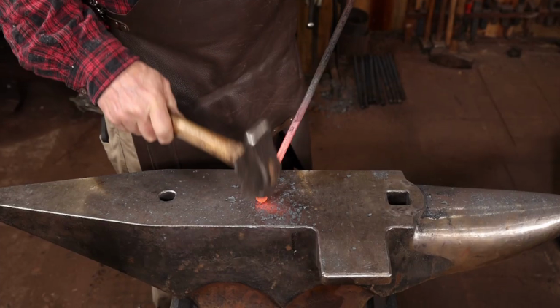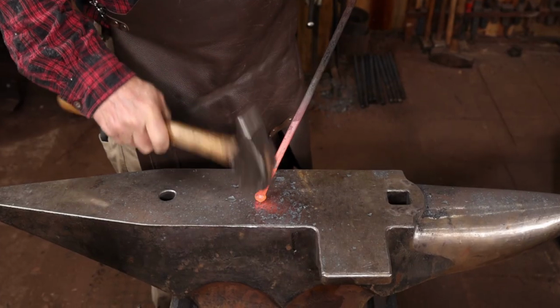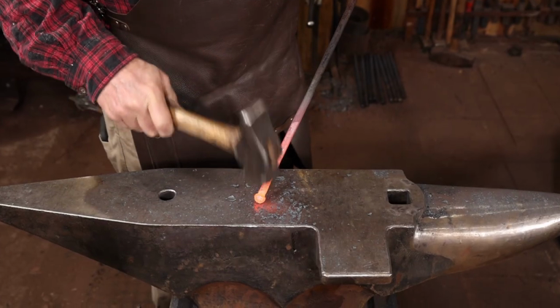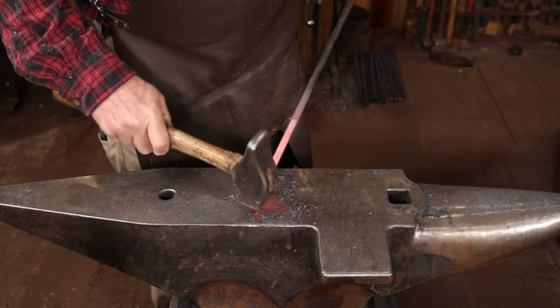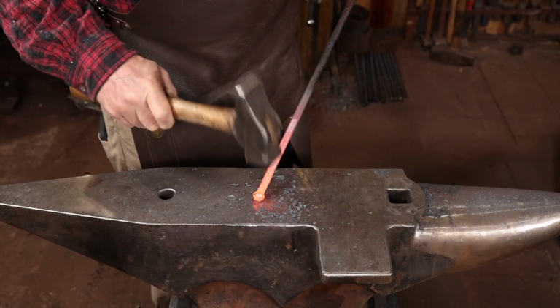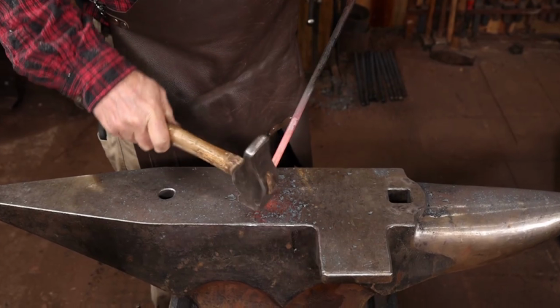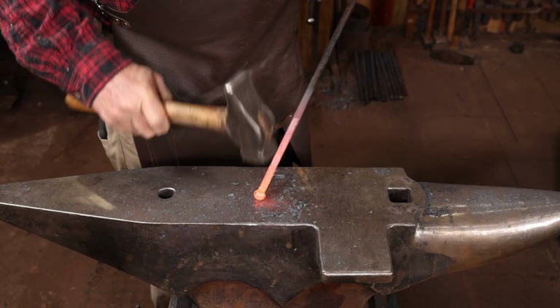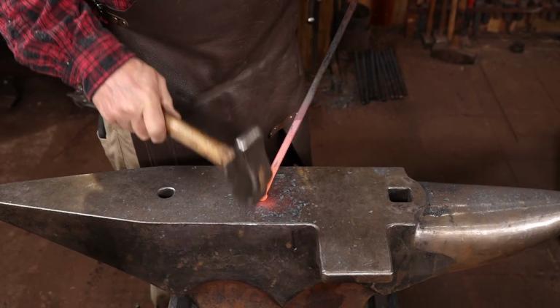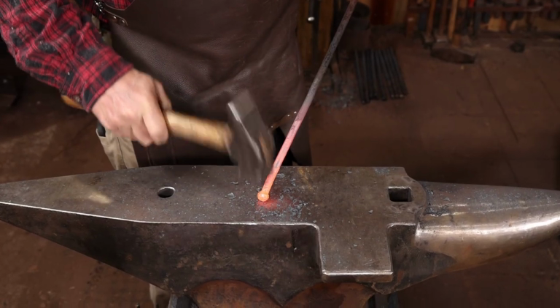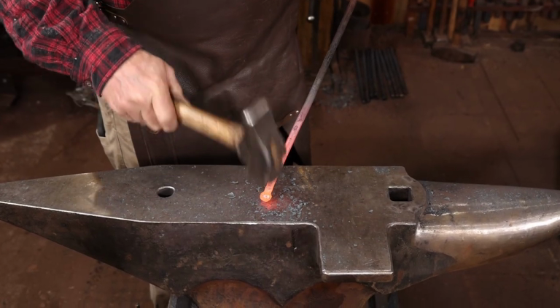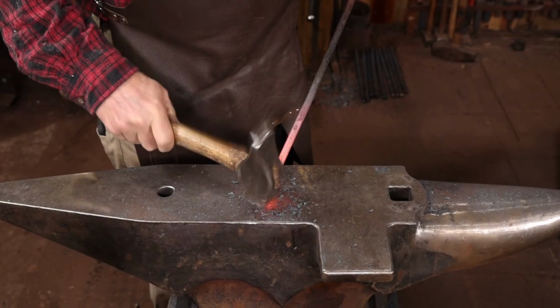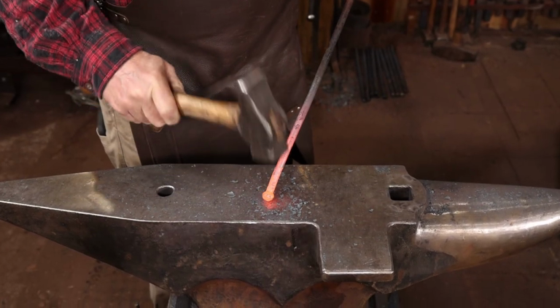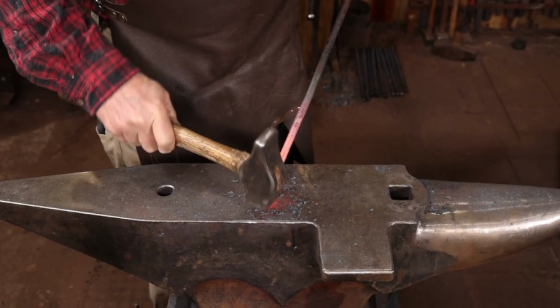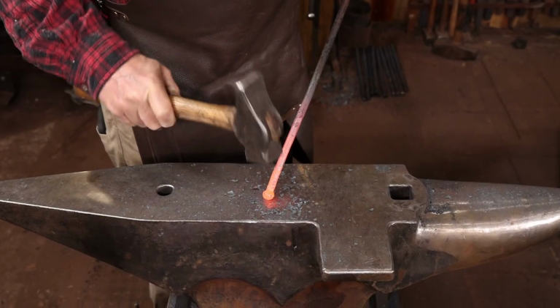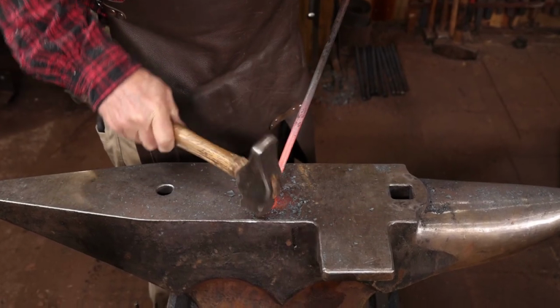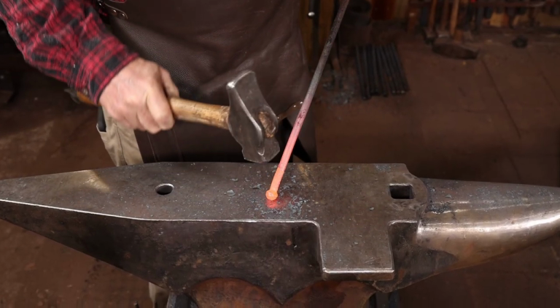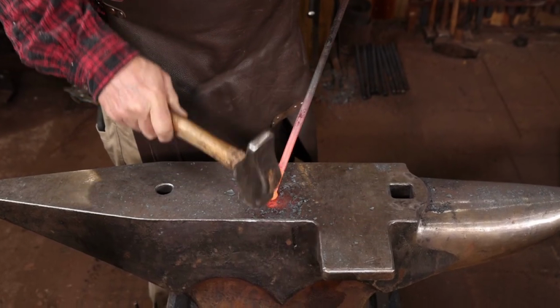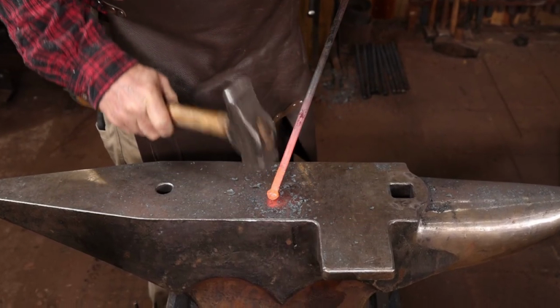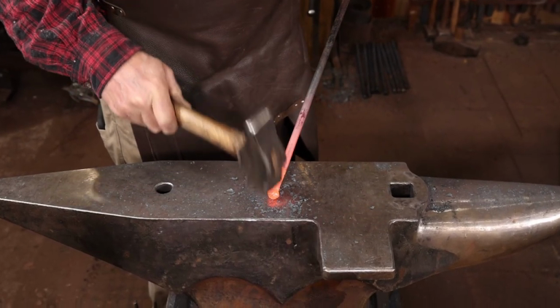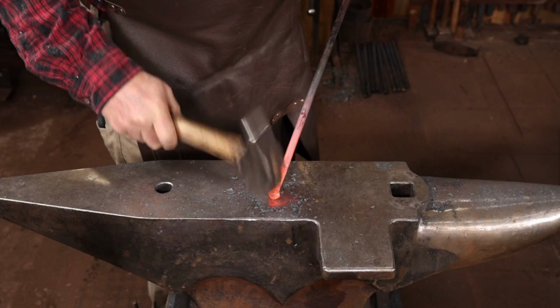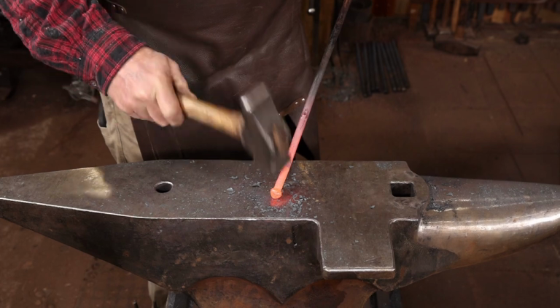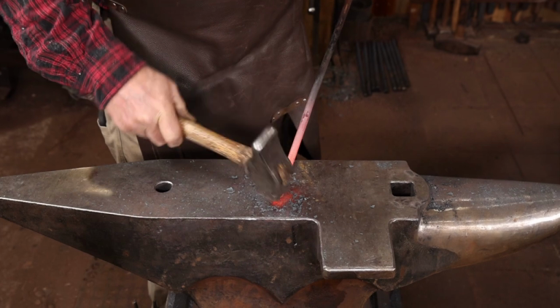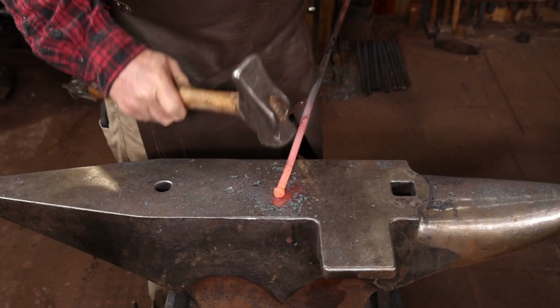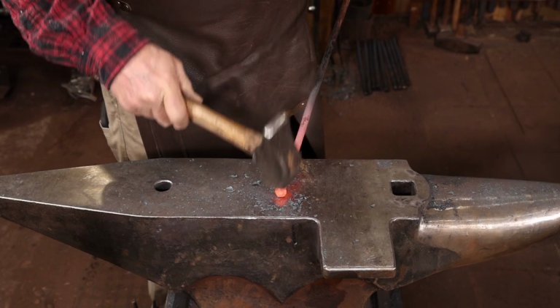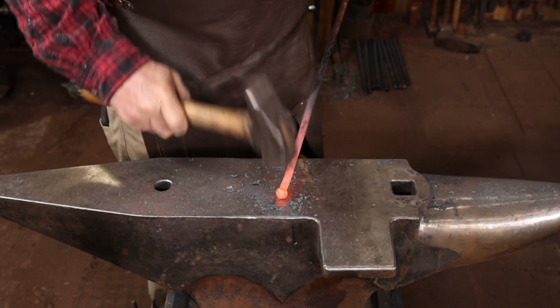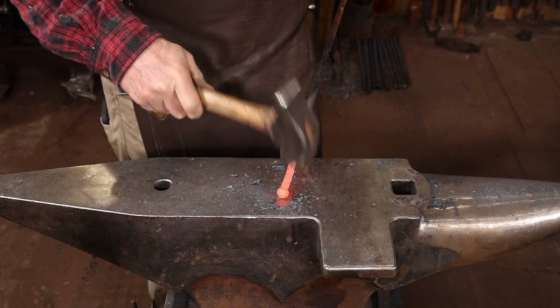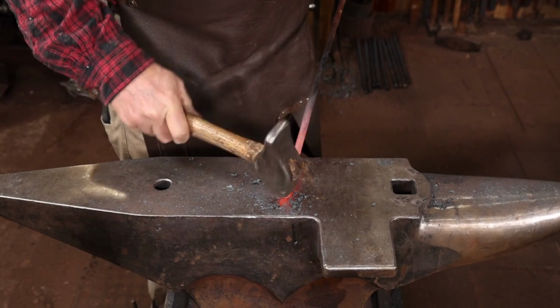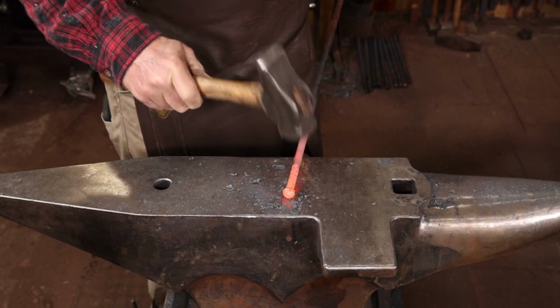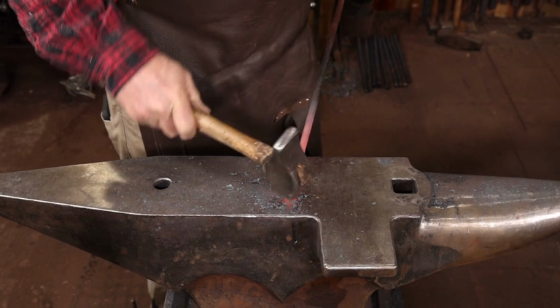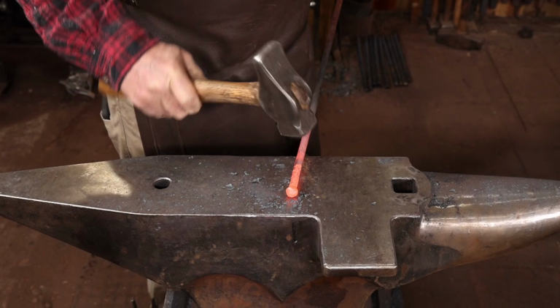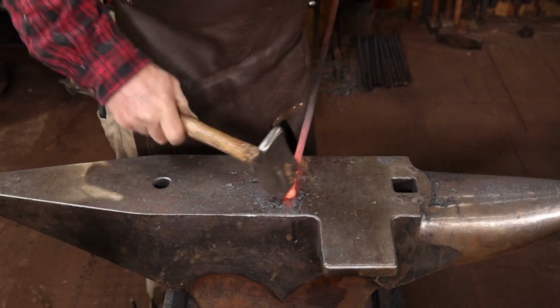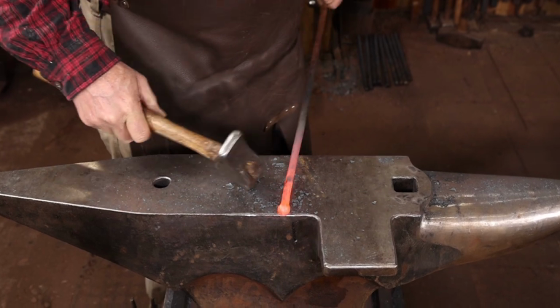If you go slow, you should be able to do this by hand at the anvil without any special switches or dies.